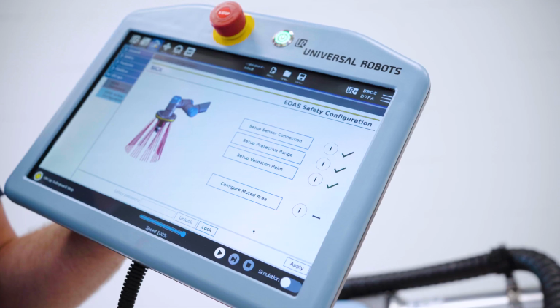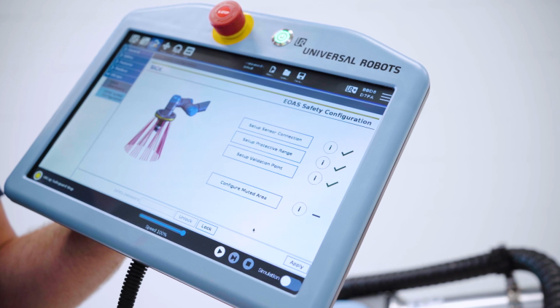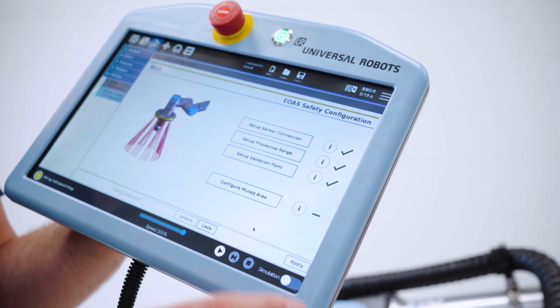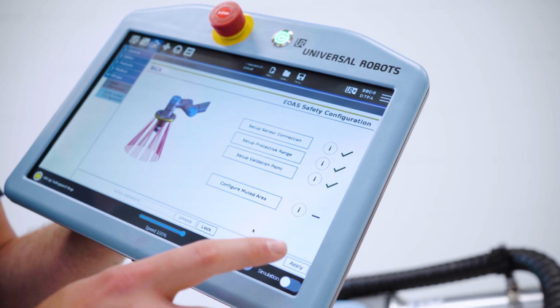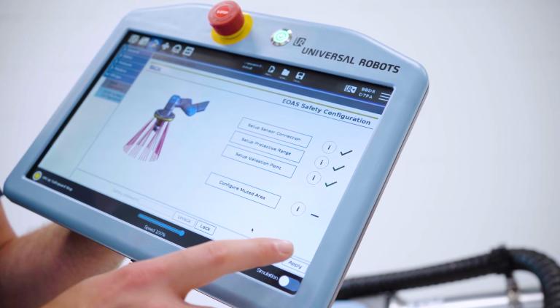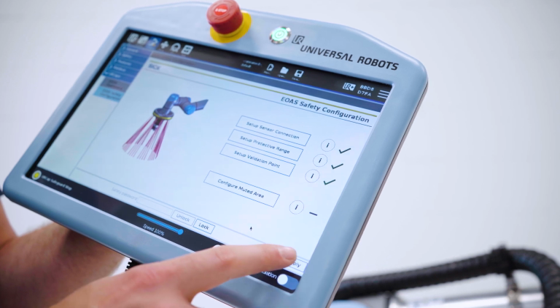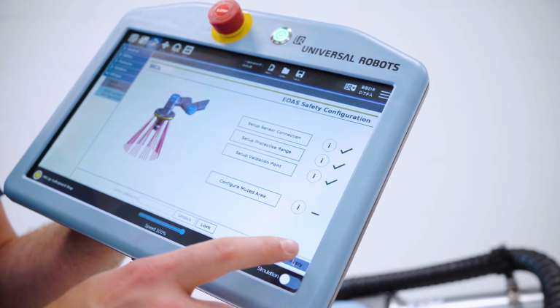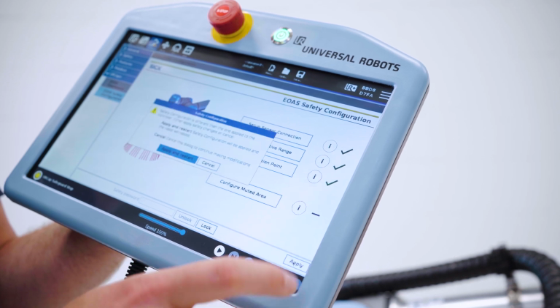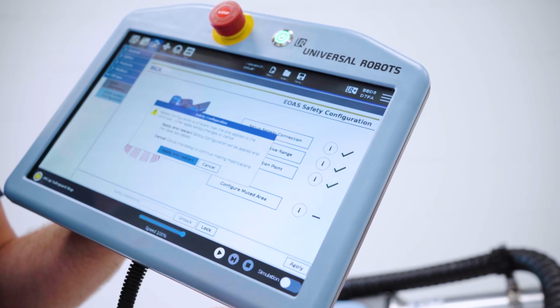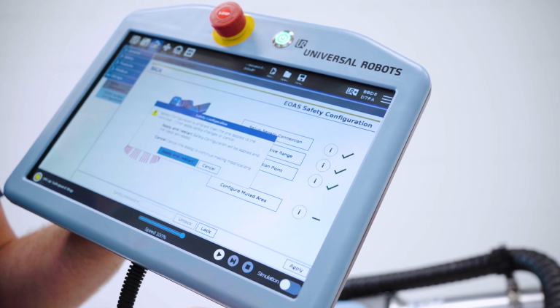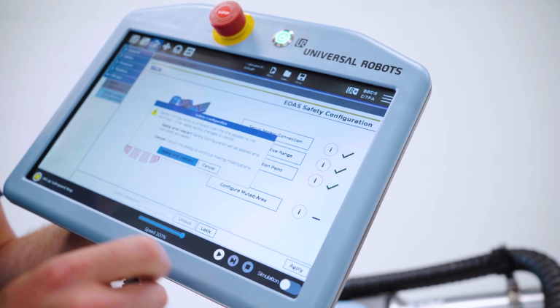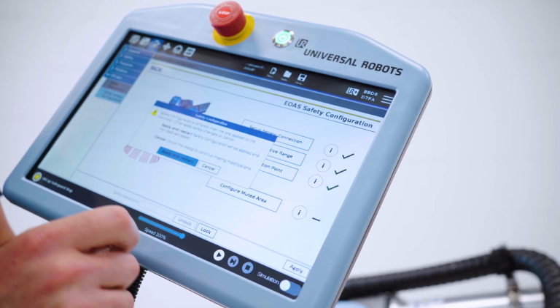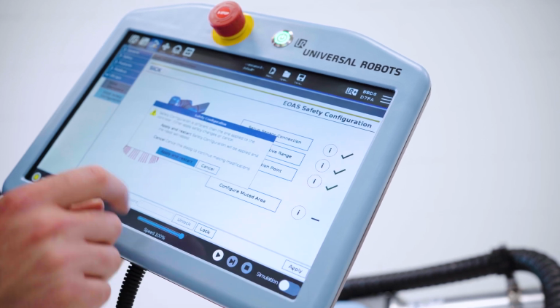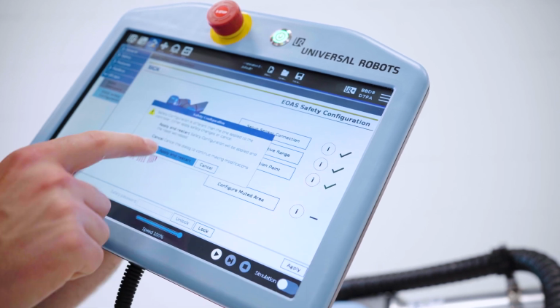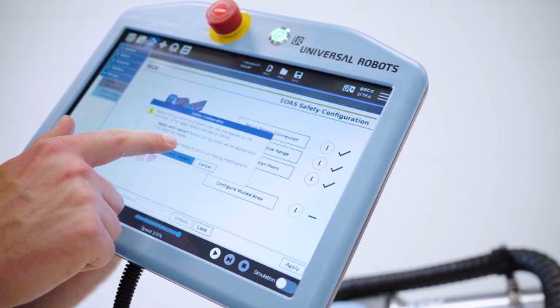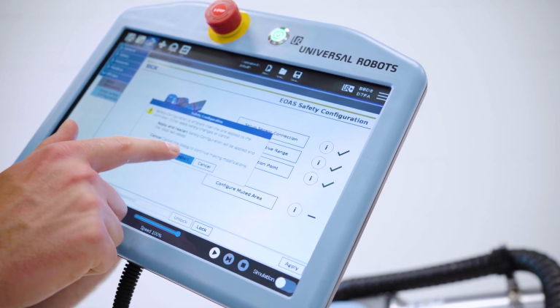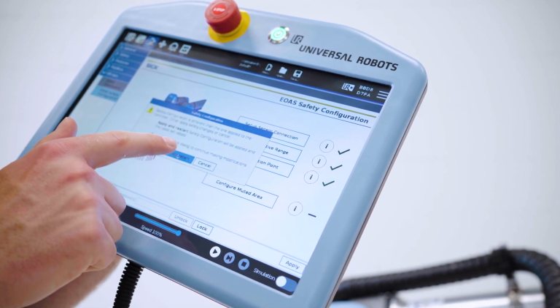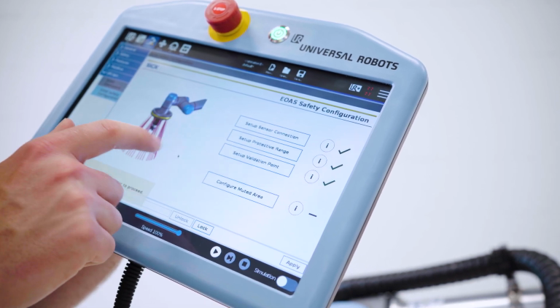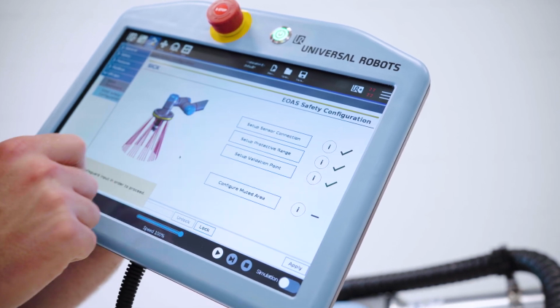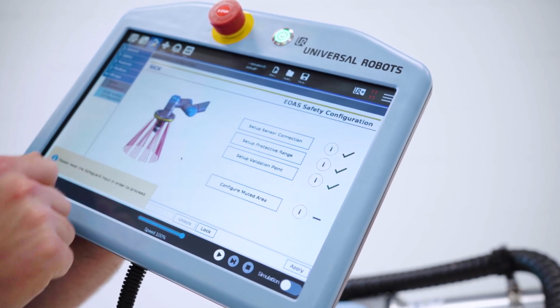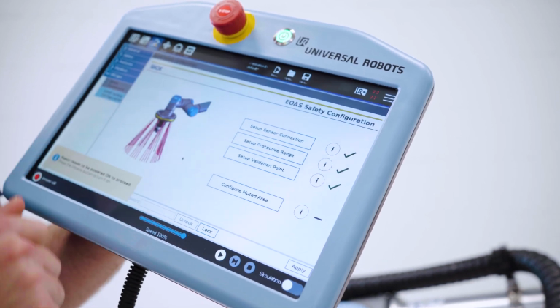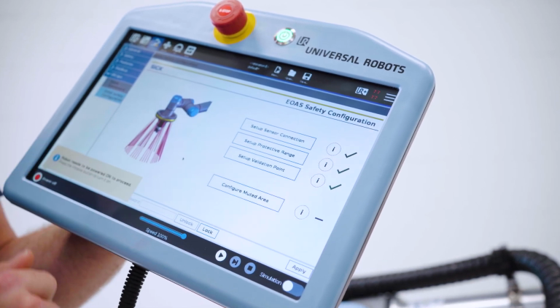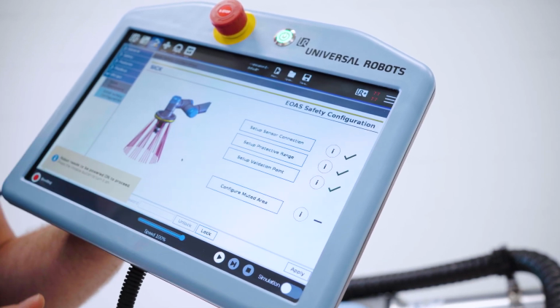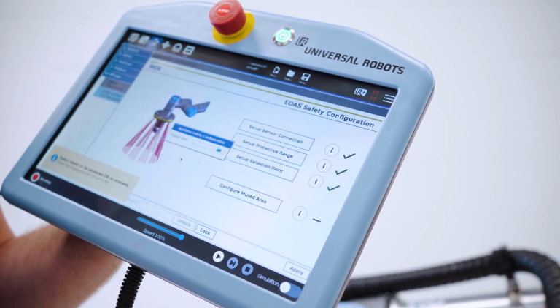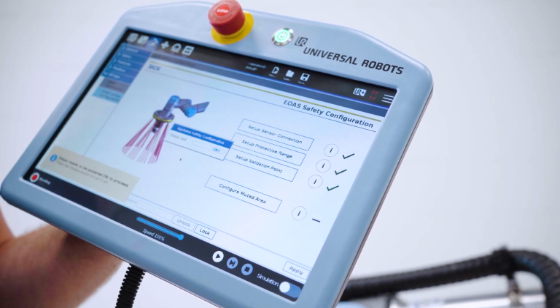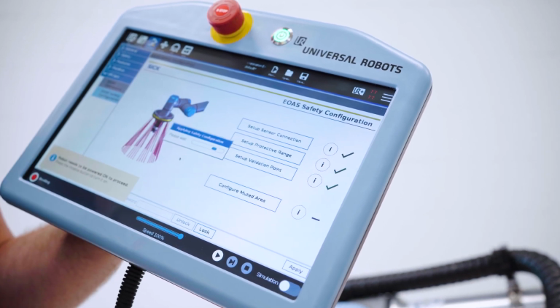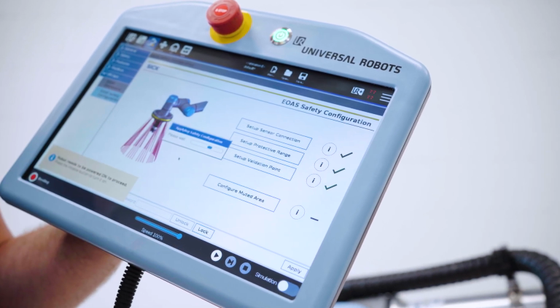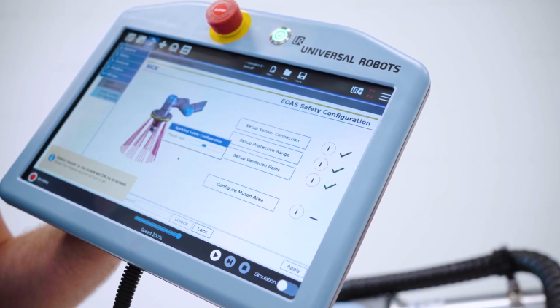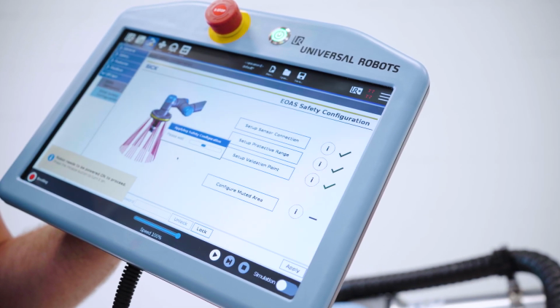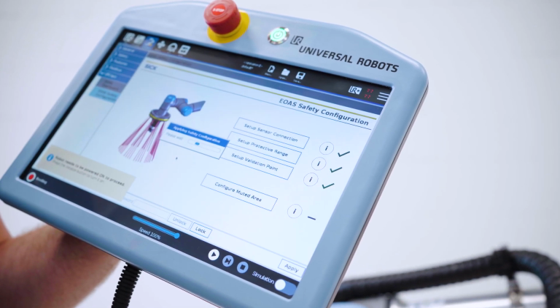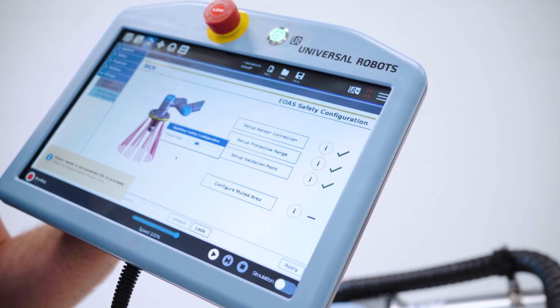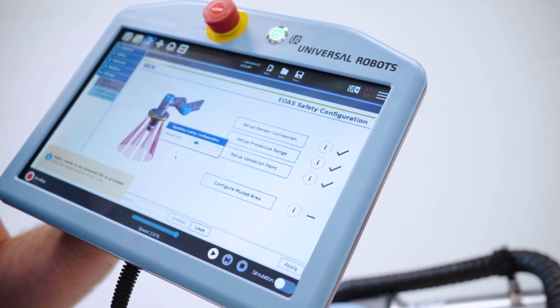The safety setup for the end-of-arm safeguard system is now complete and can be transferred to the robot system.